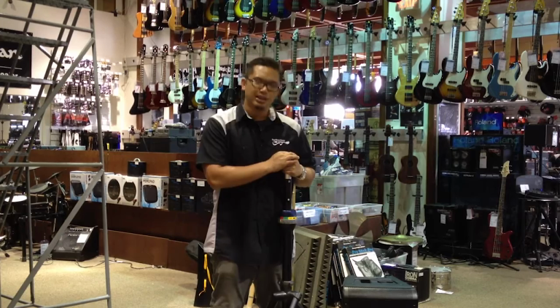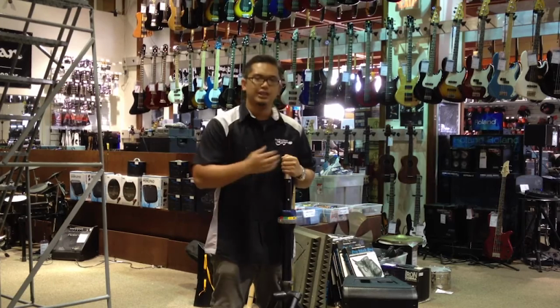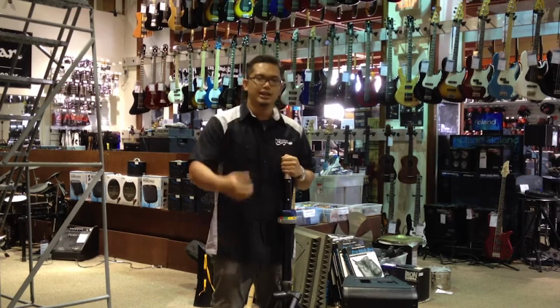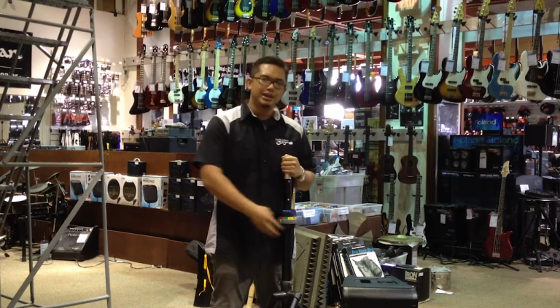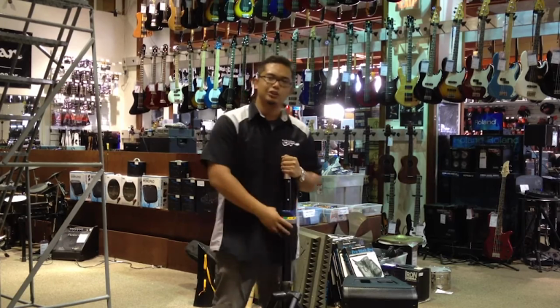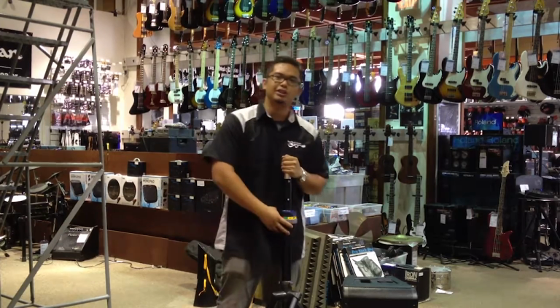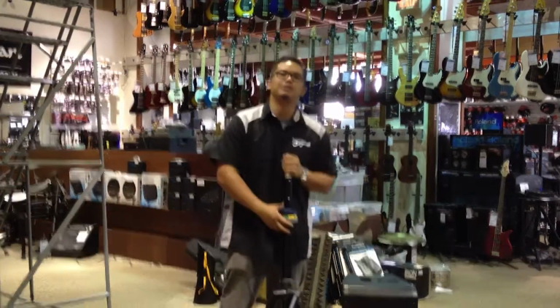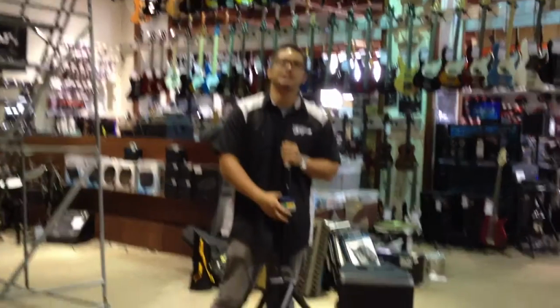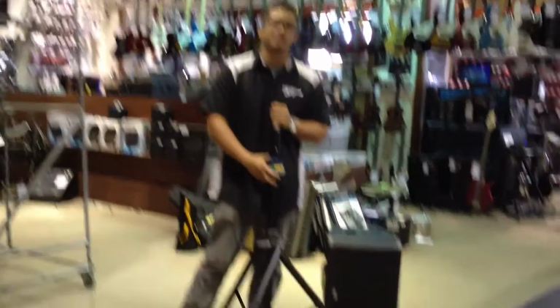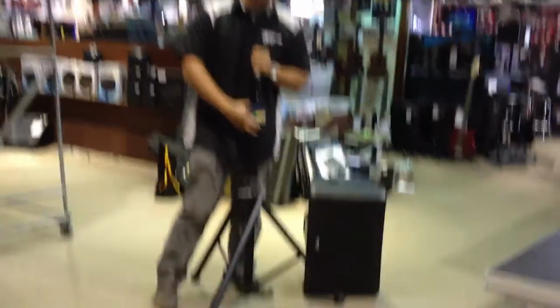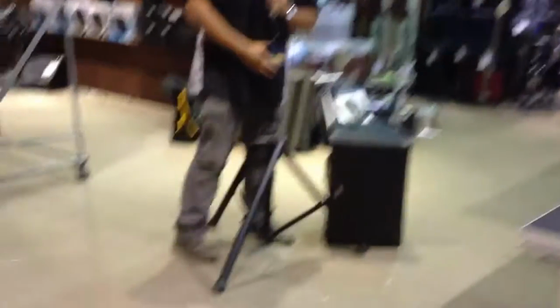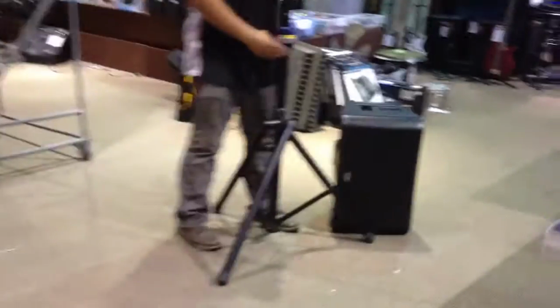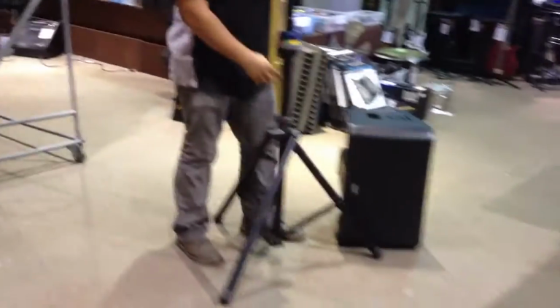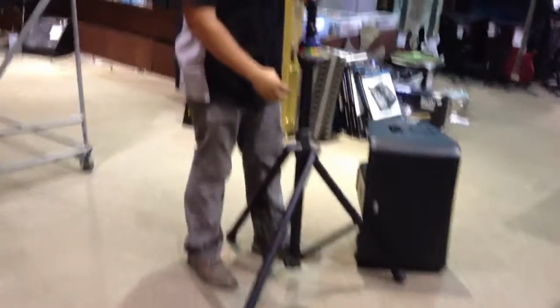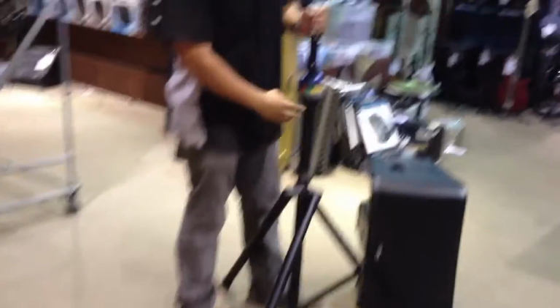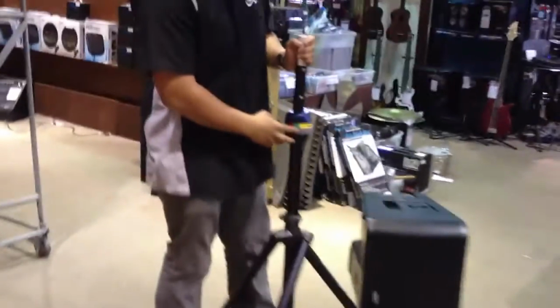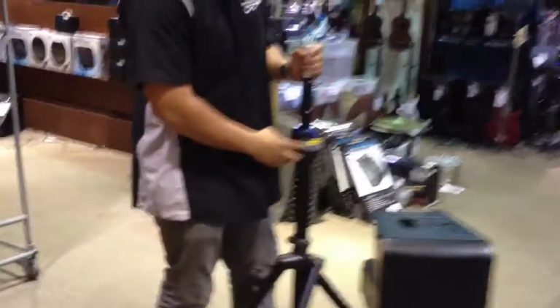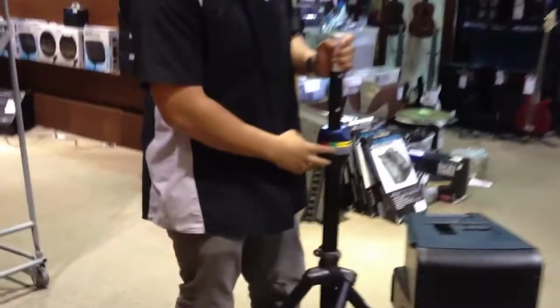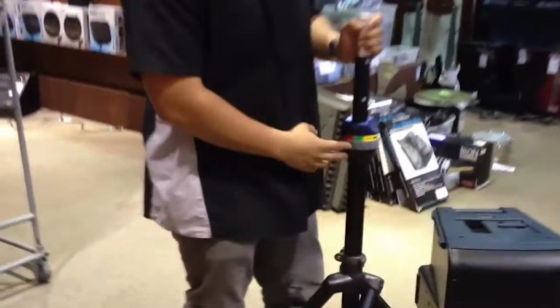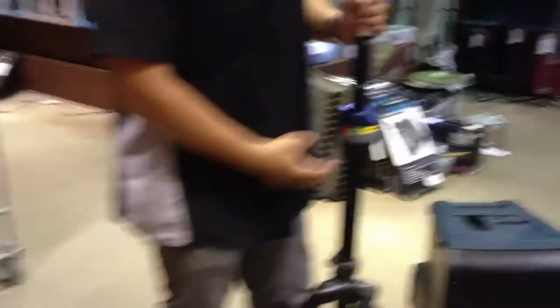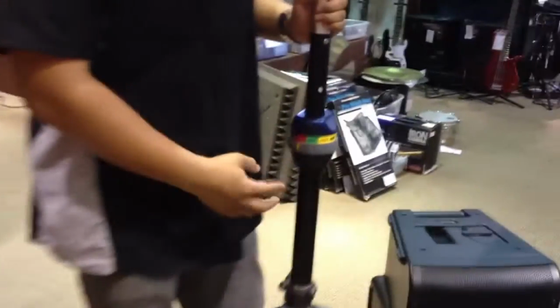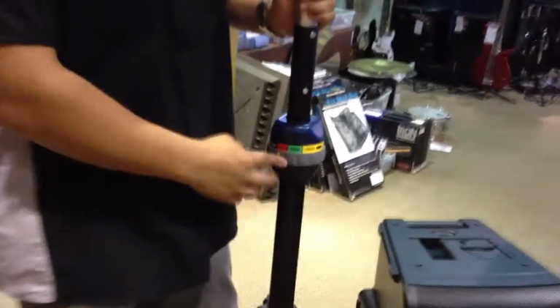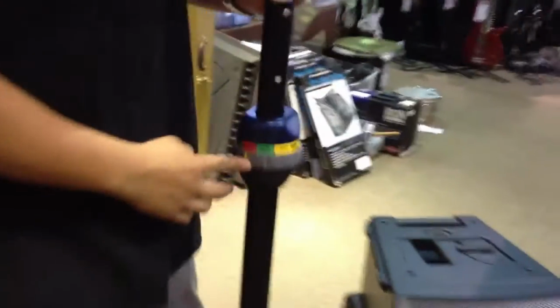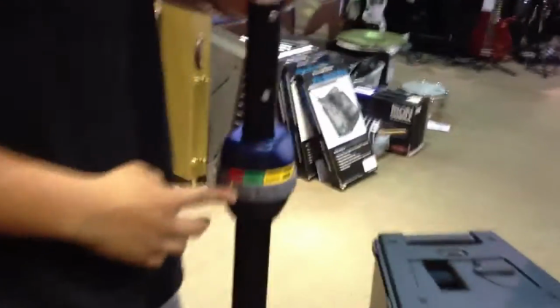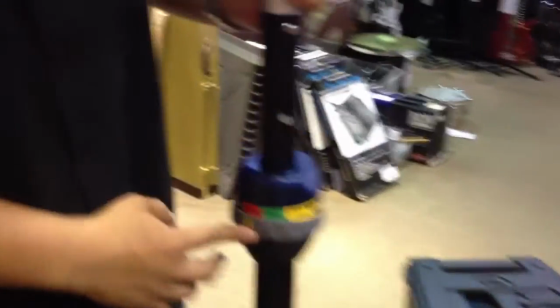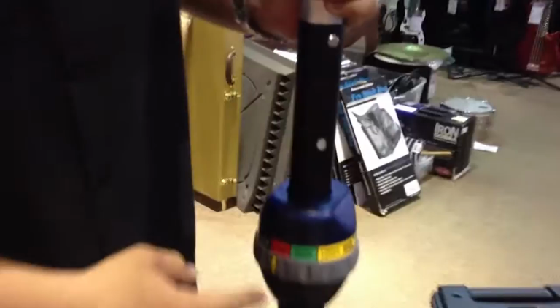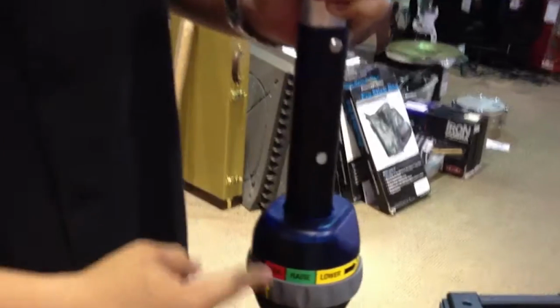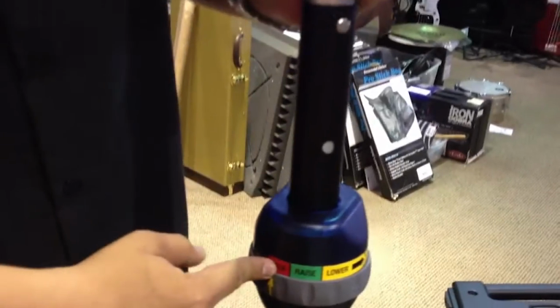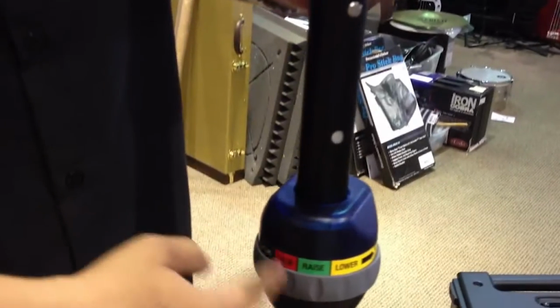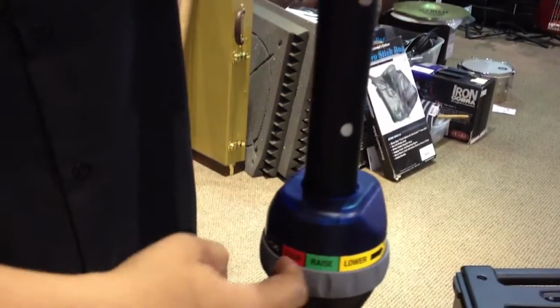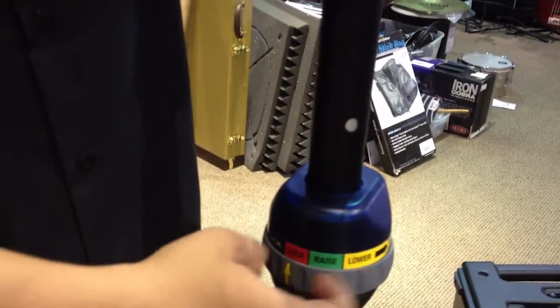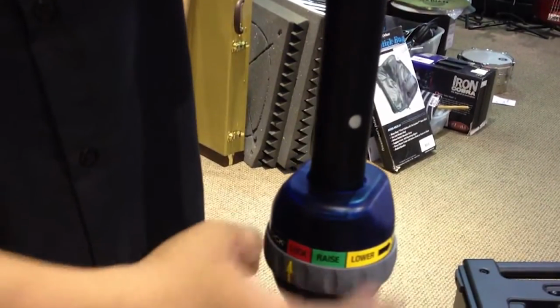If you guys want to come in, I'll show you the different positions here. We have three positions: your lock position, raise, and lower.